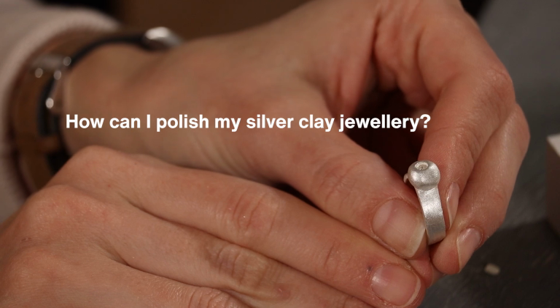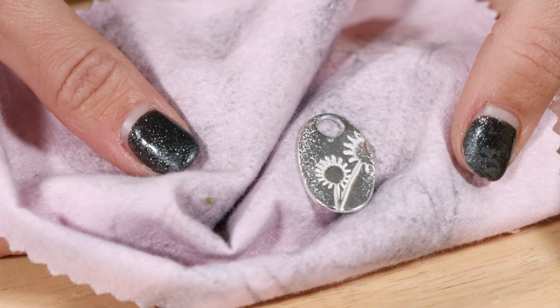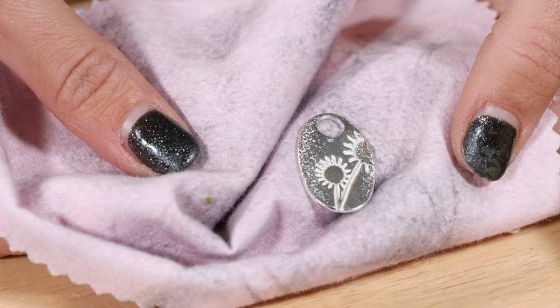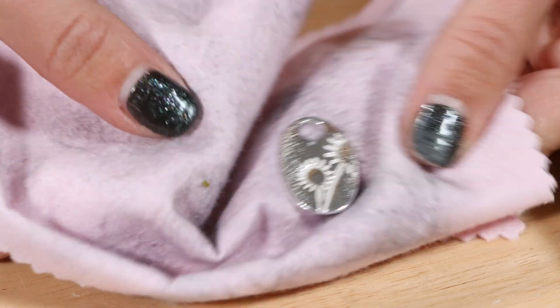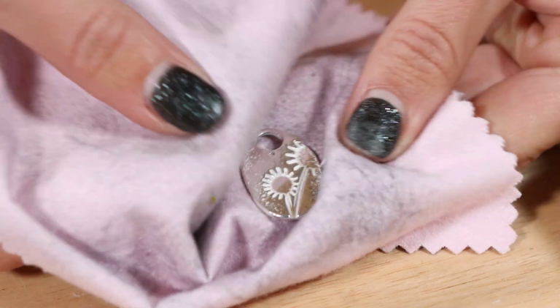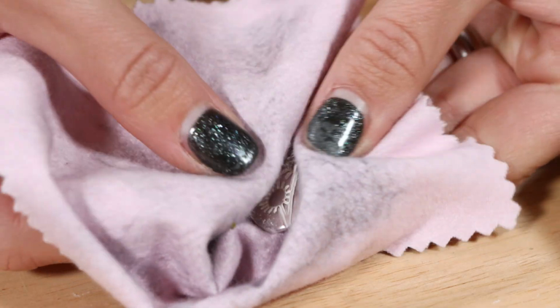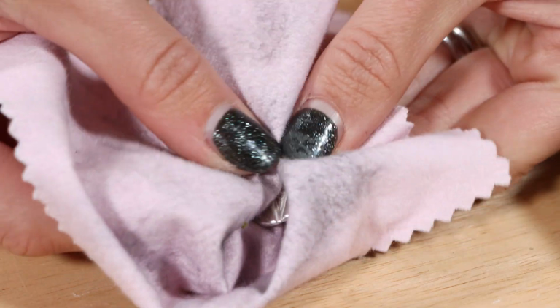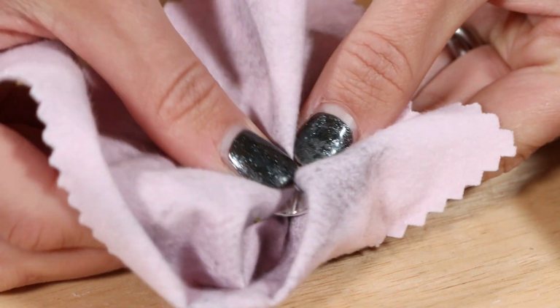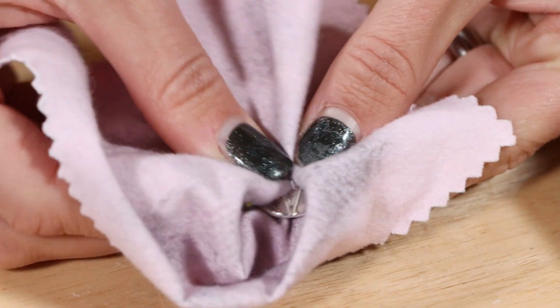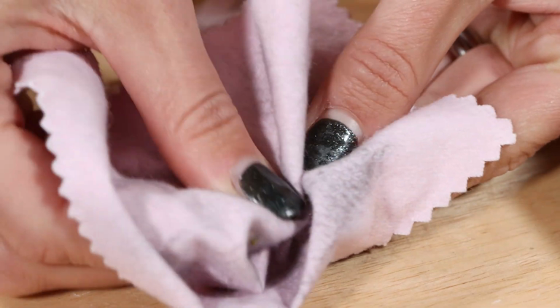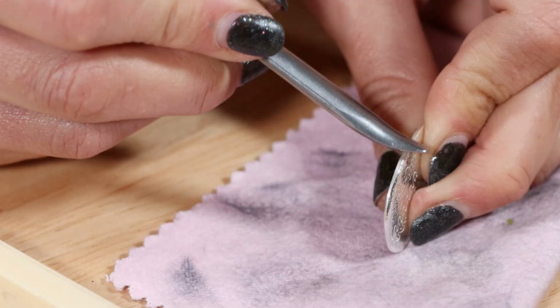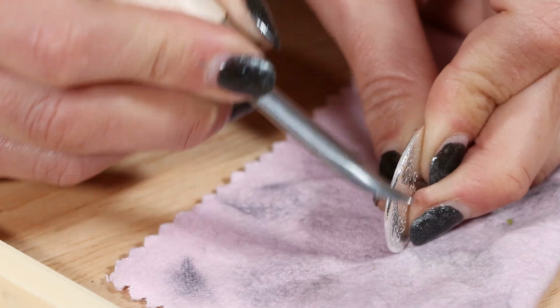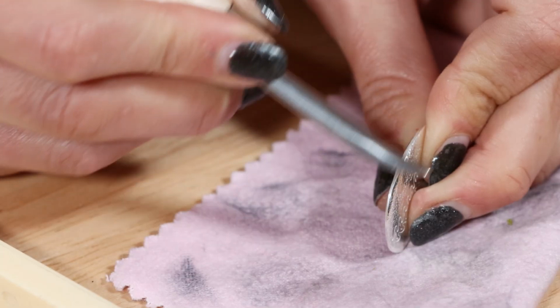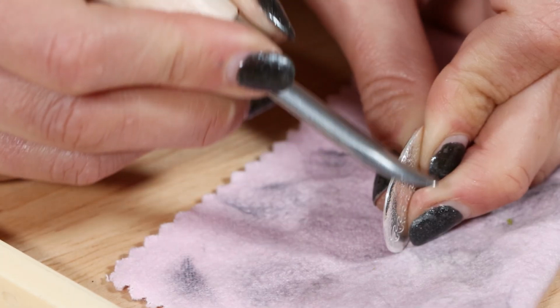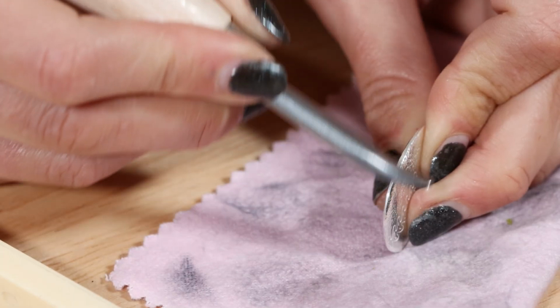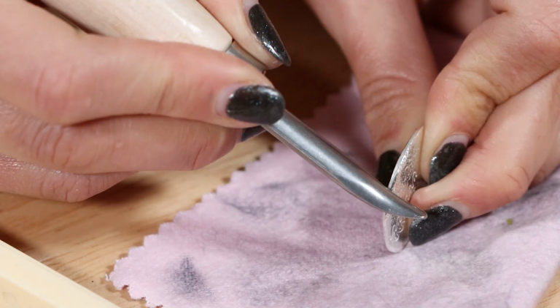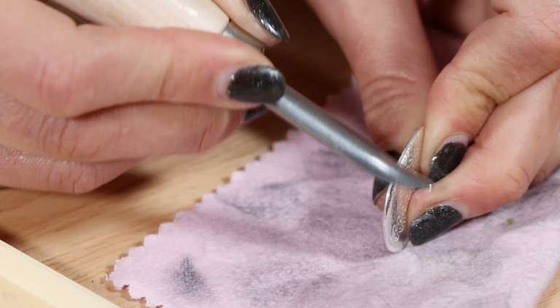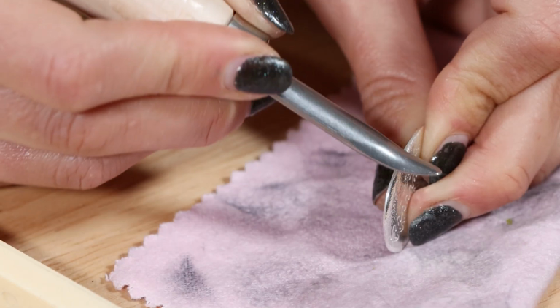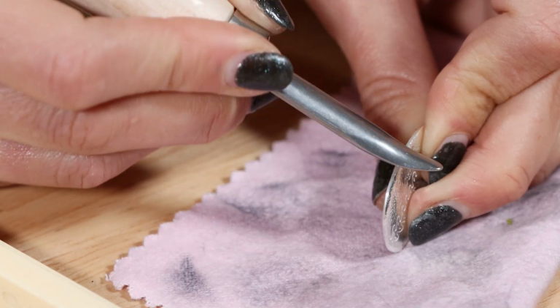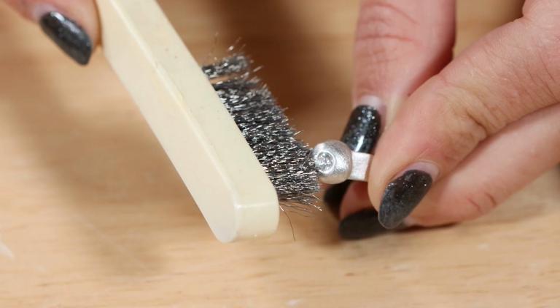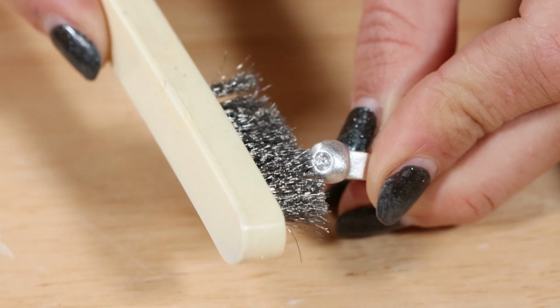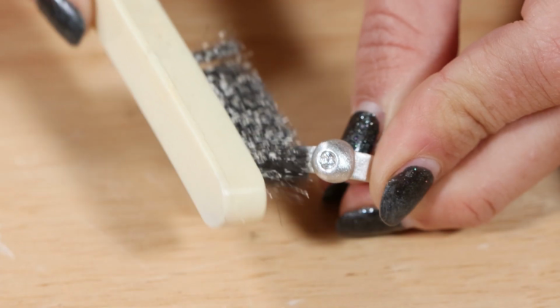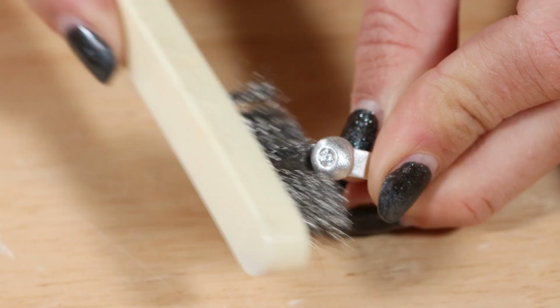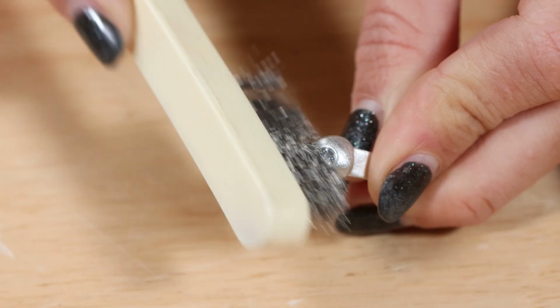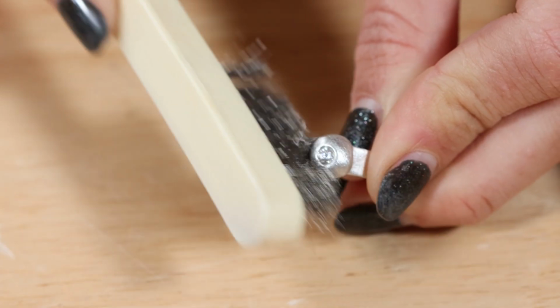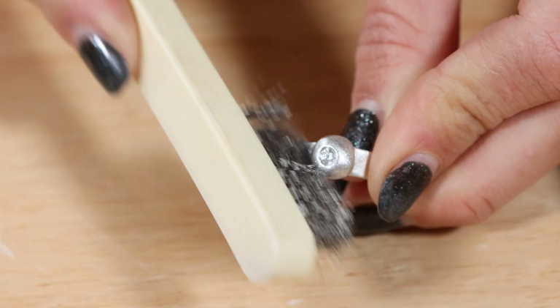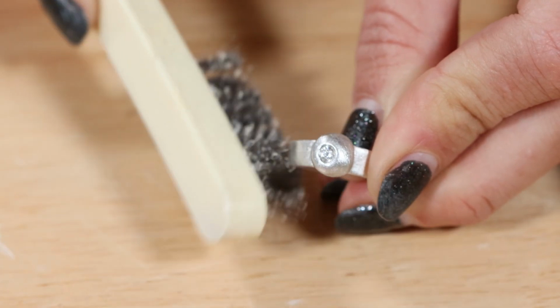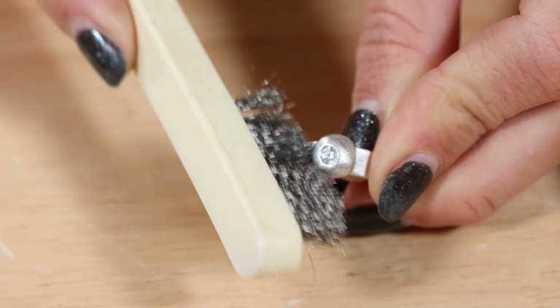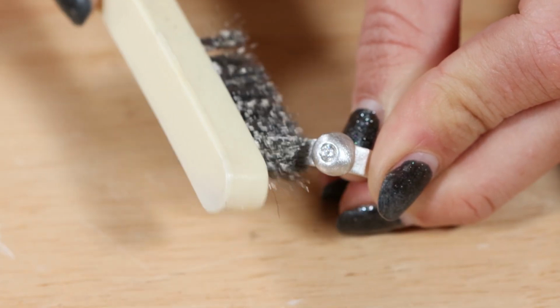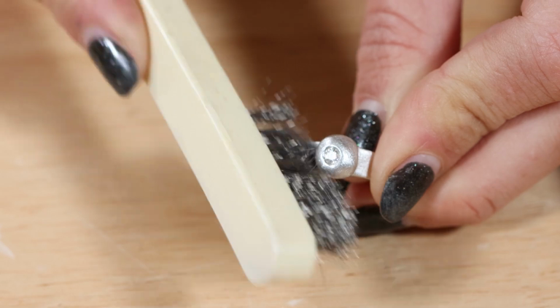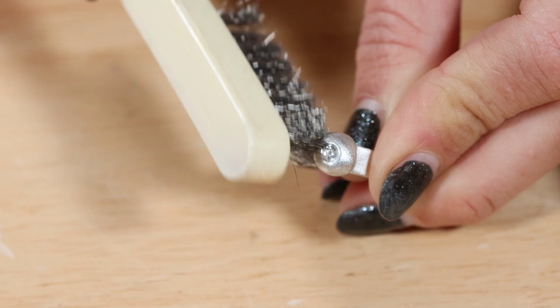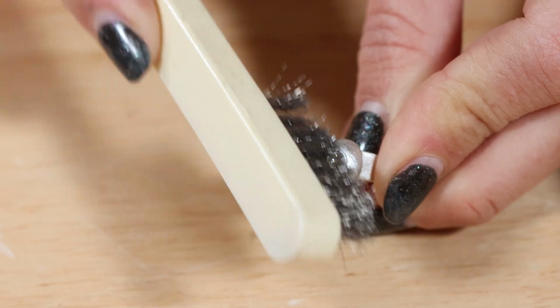You can use a polishing cloth, use a burnisher, or use a wire brush to add a matte finish.